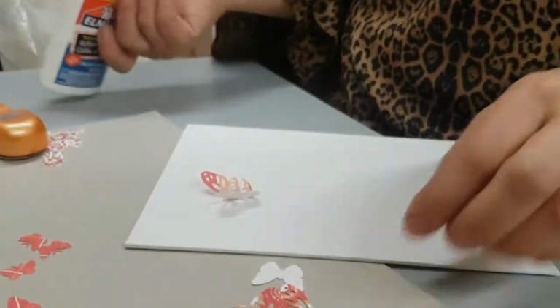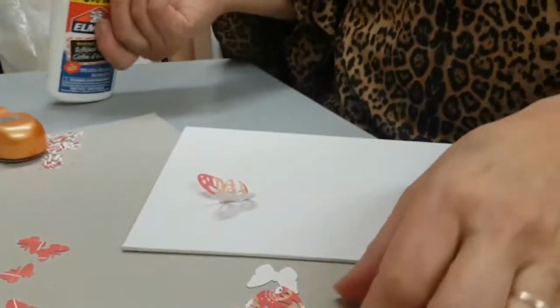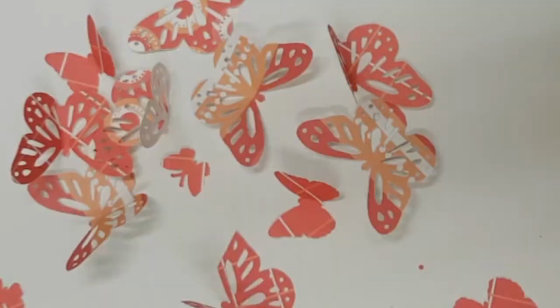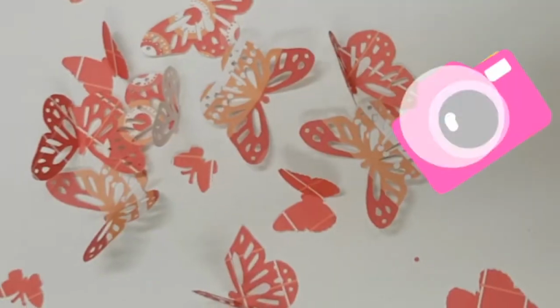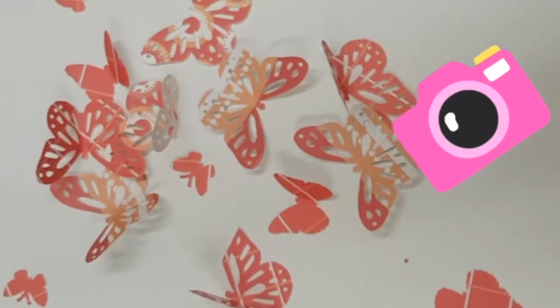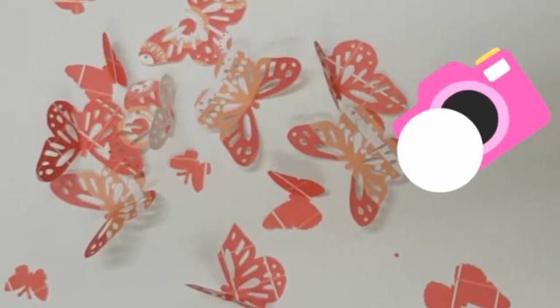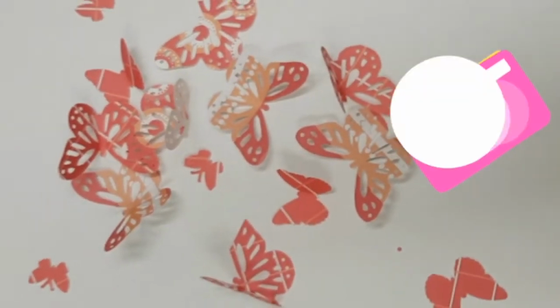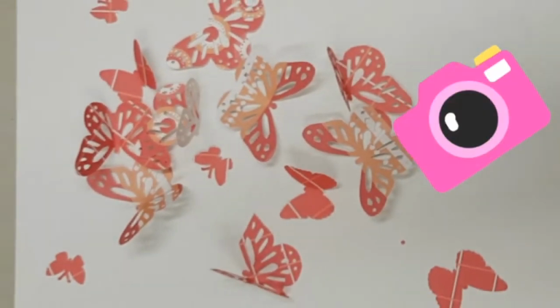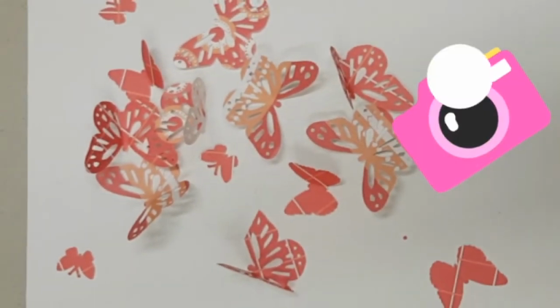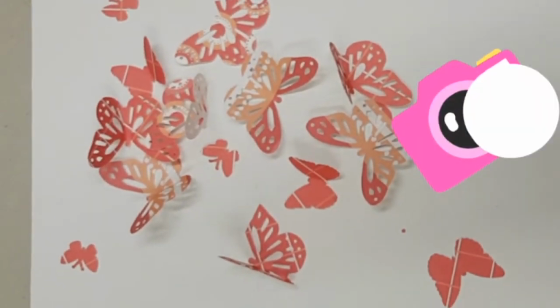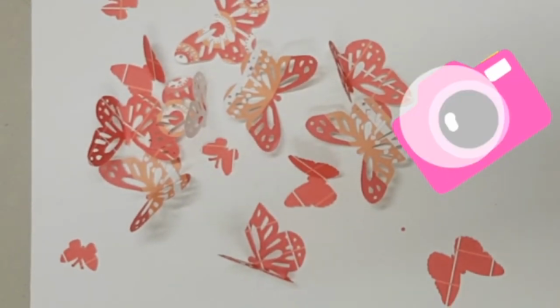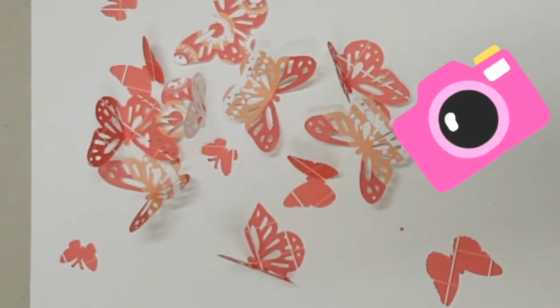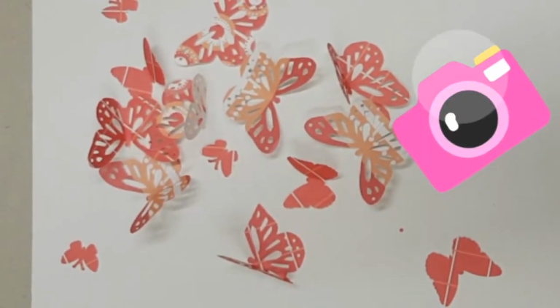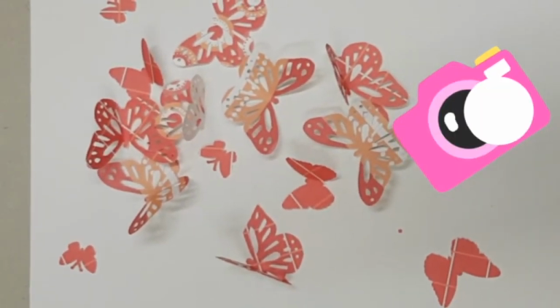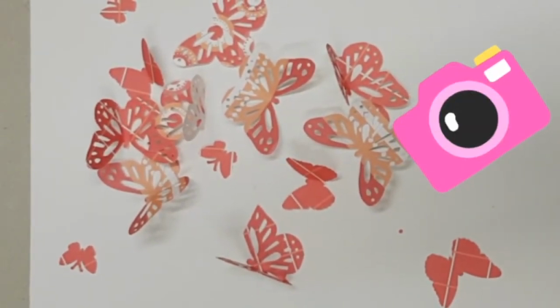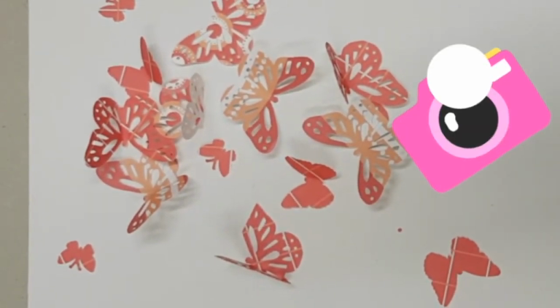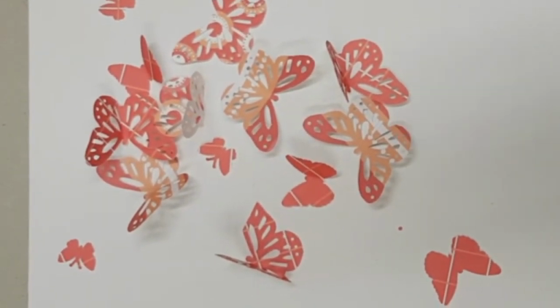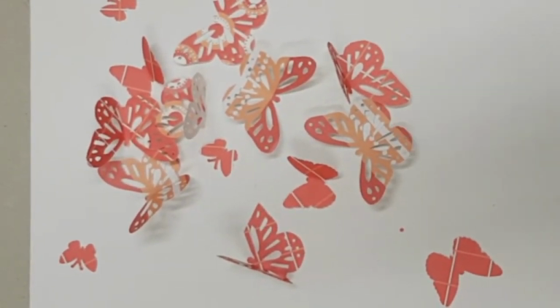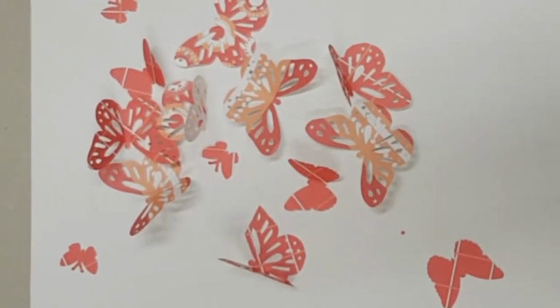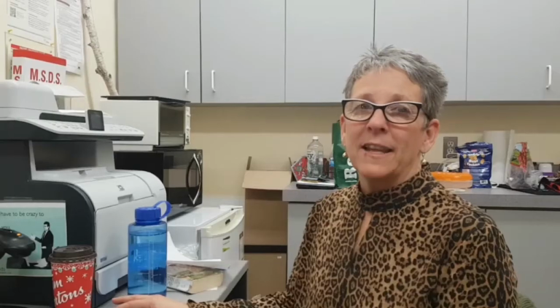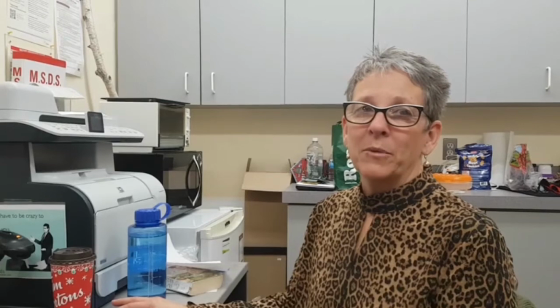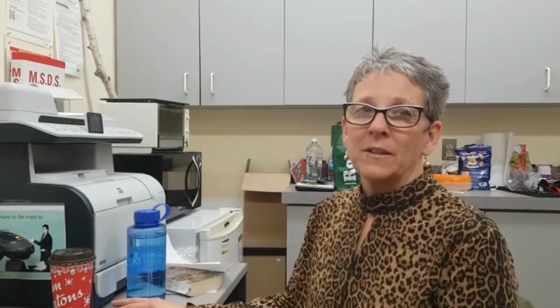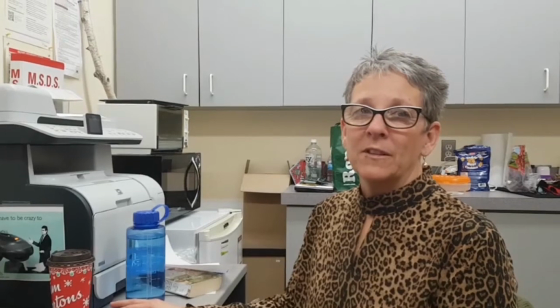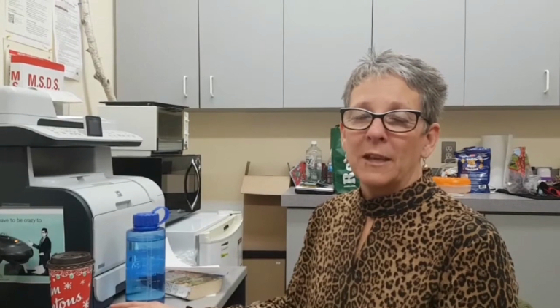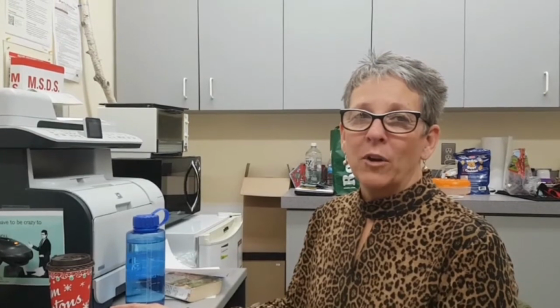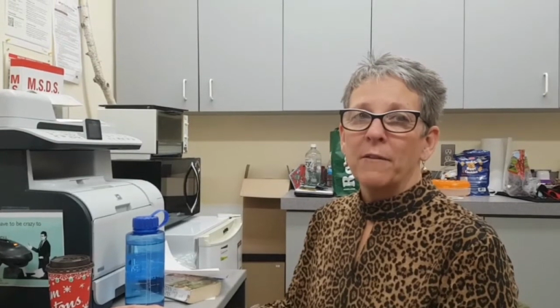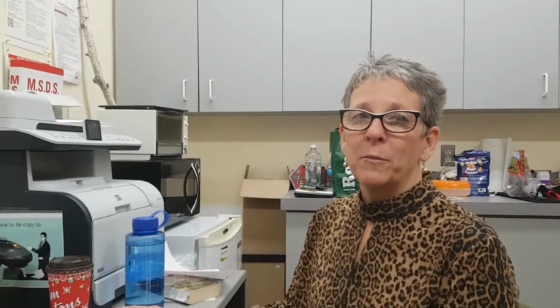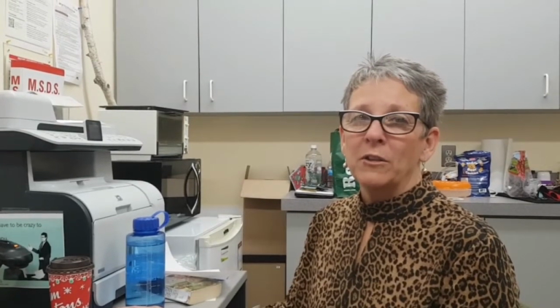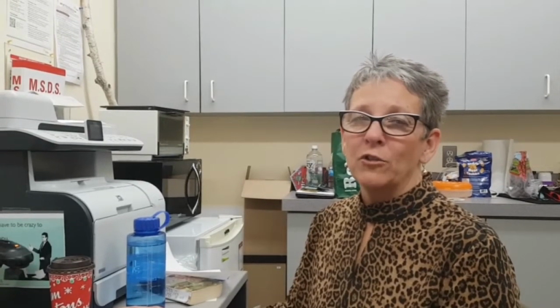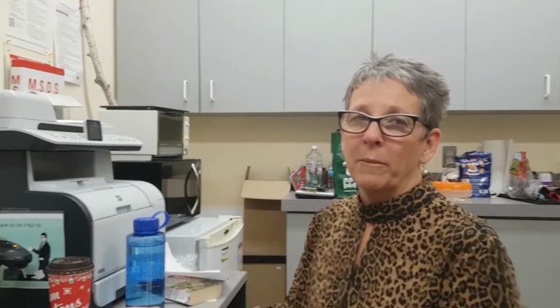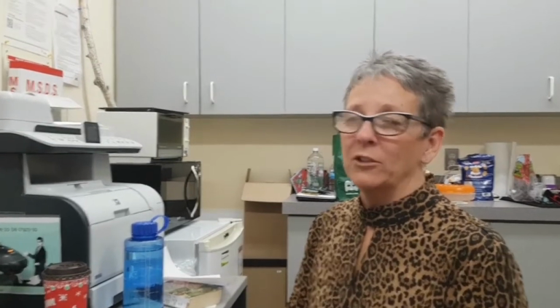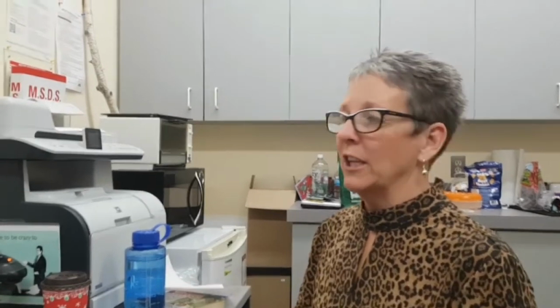Our work in progress. Ta-da! Examples of the same craft — but use your imagination.